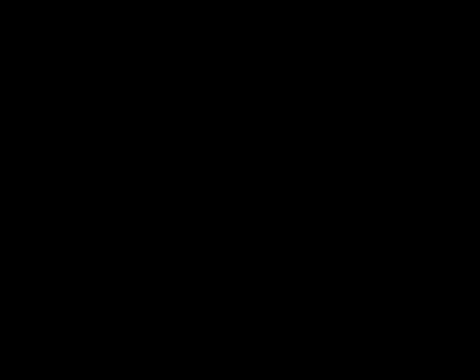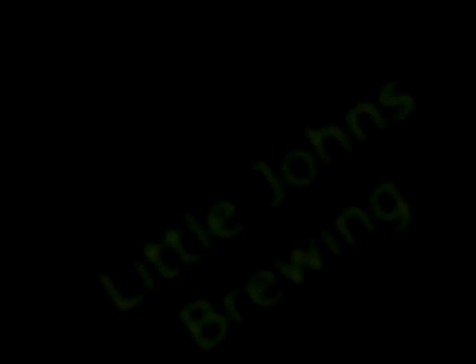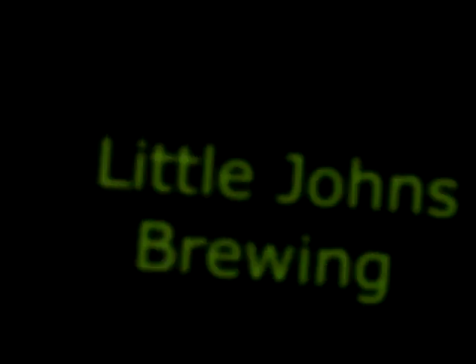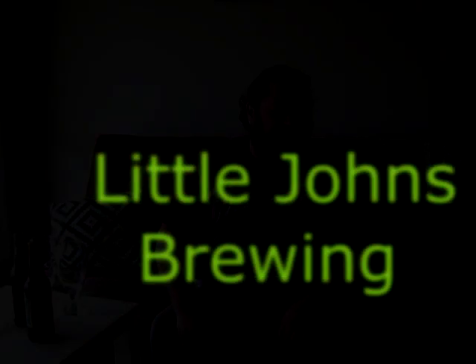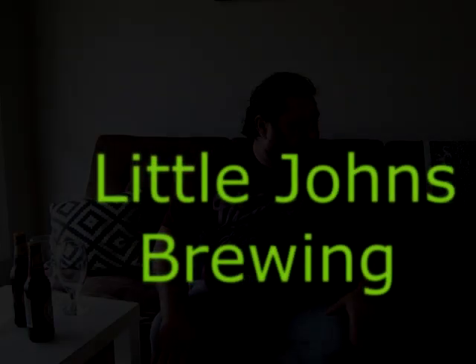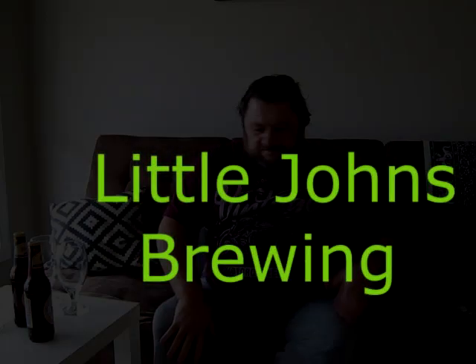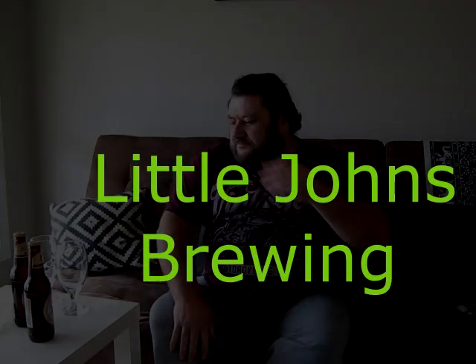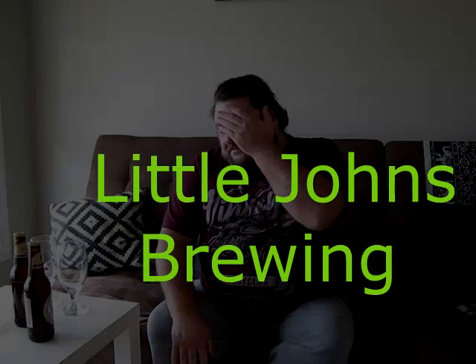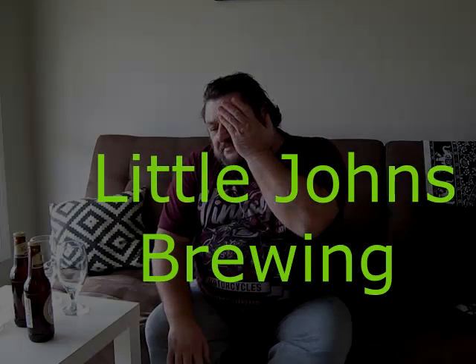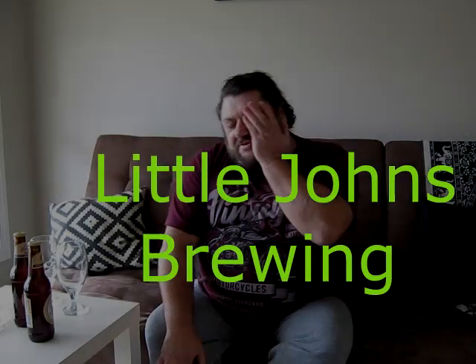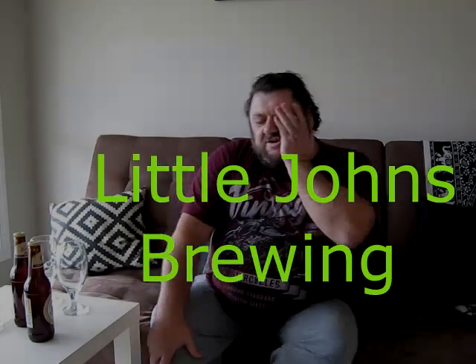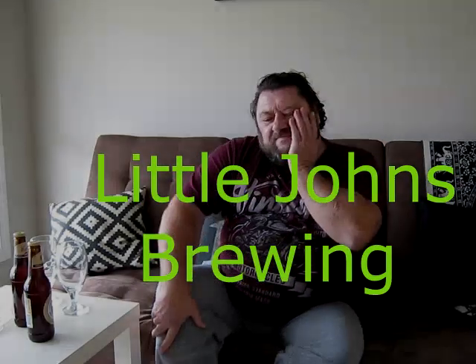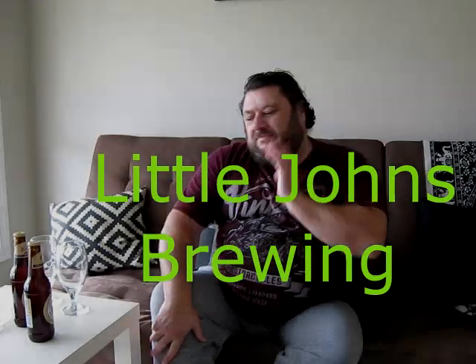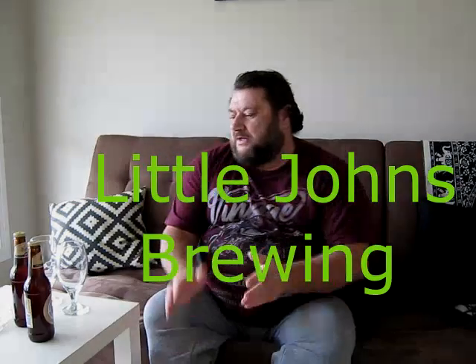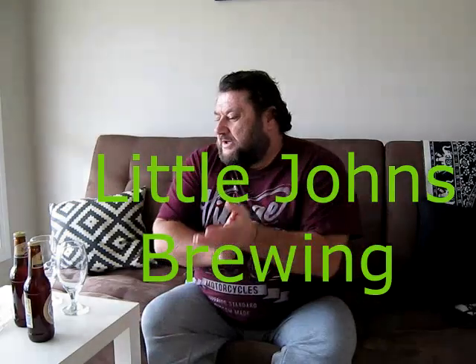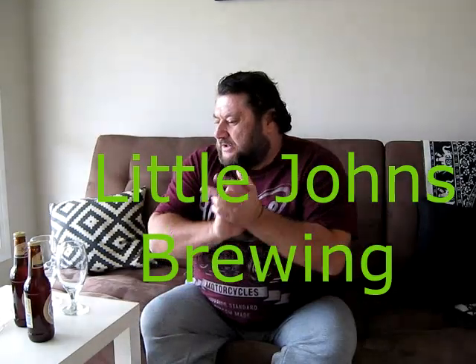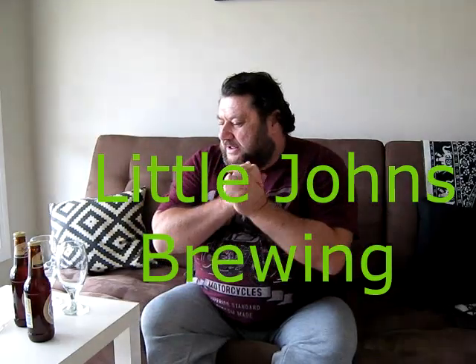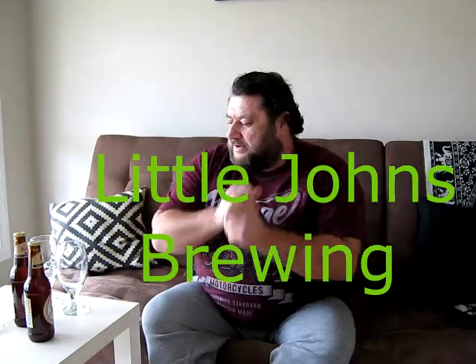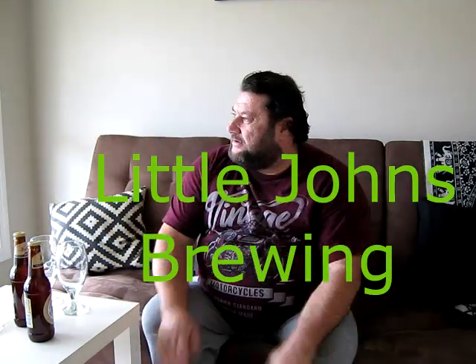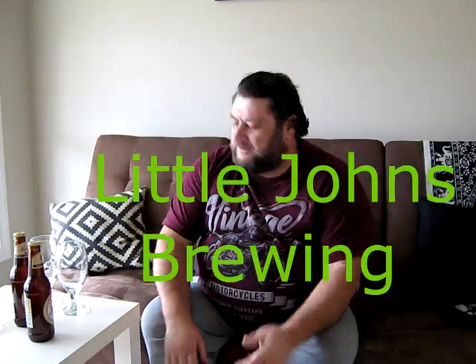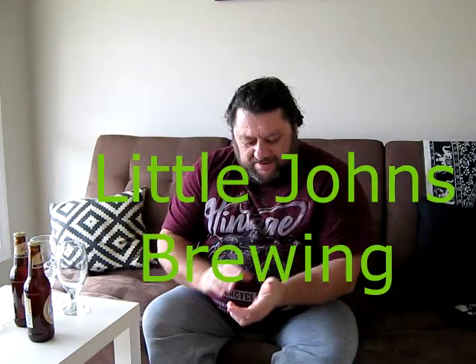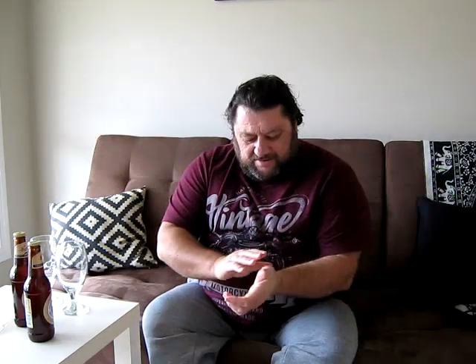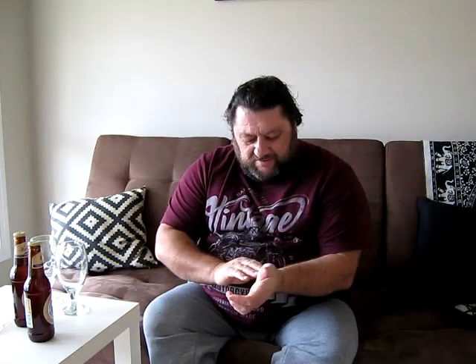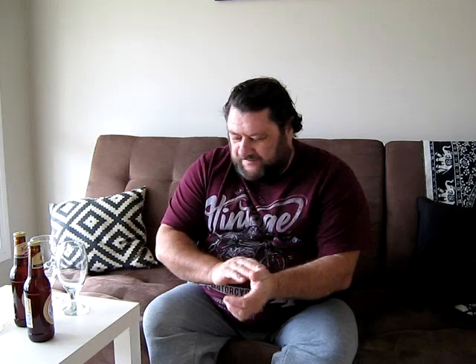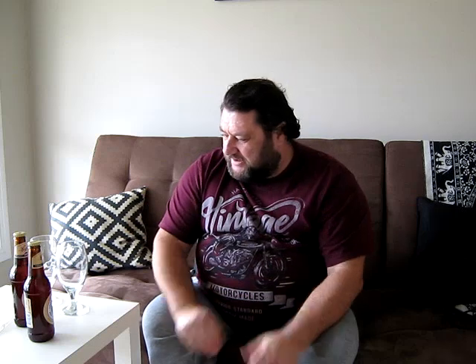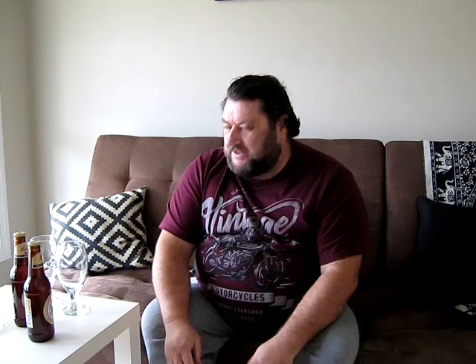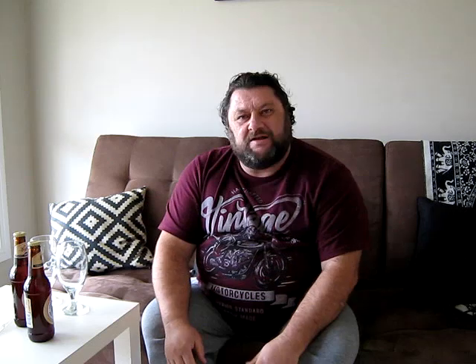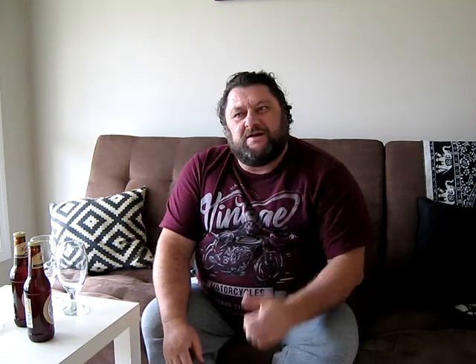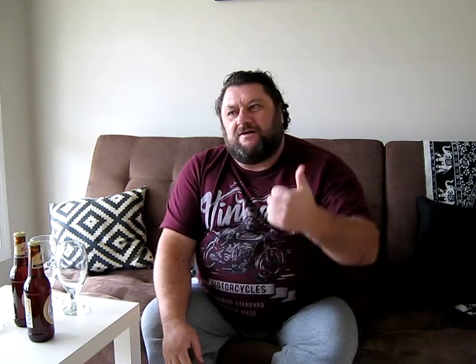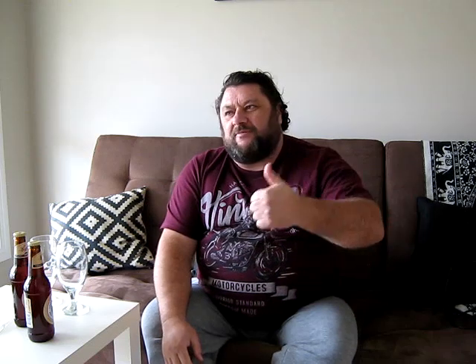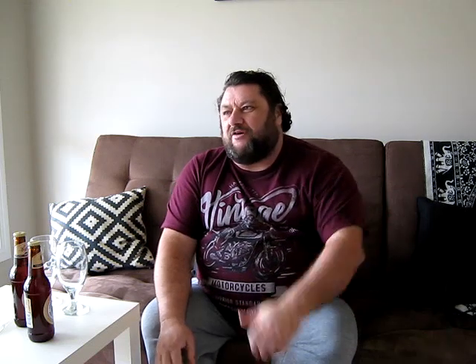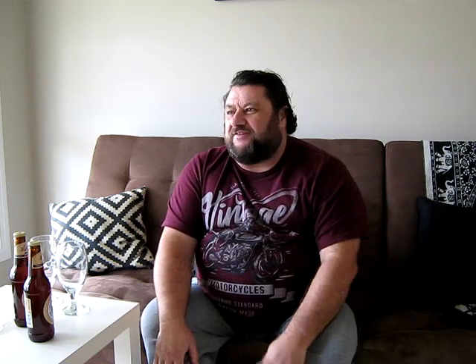Howdy folks, Little John here, somewhere different today — I'm in my office.